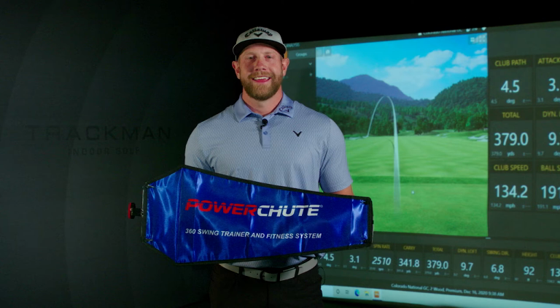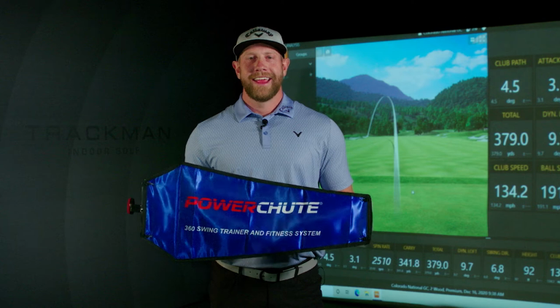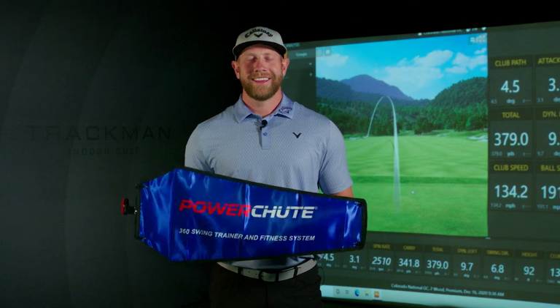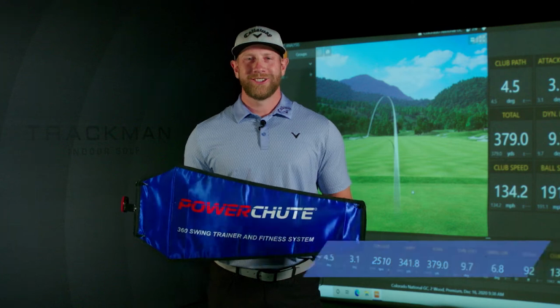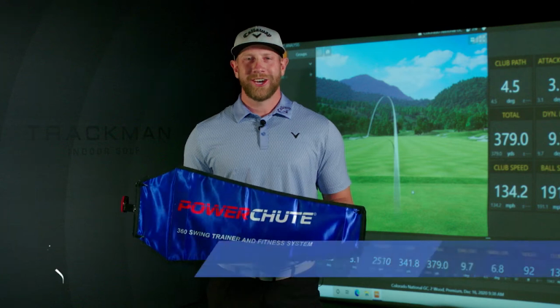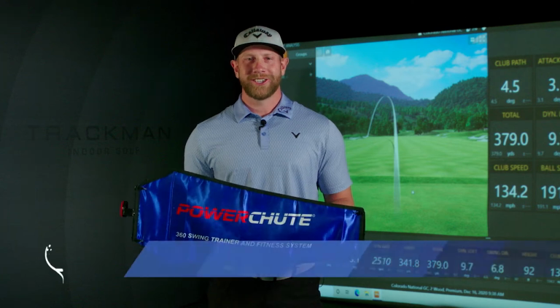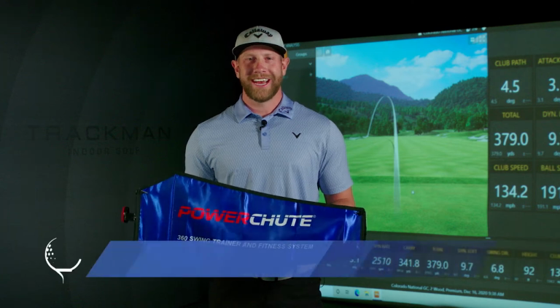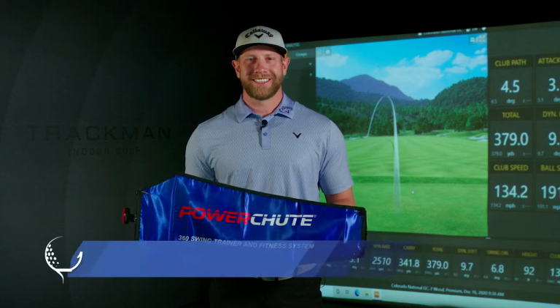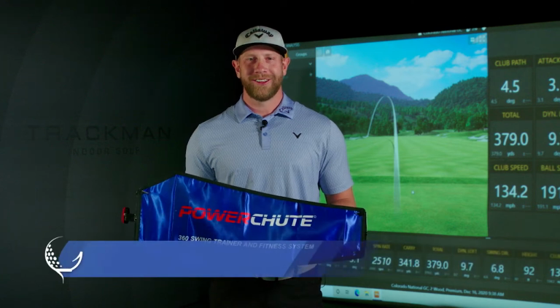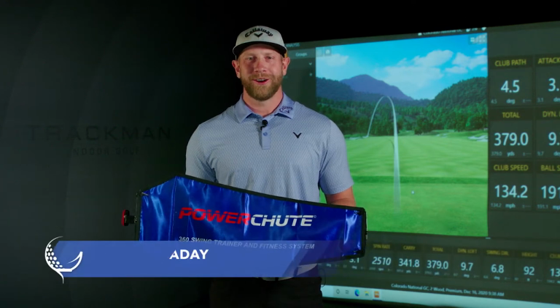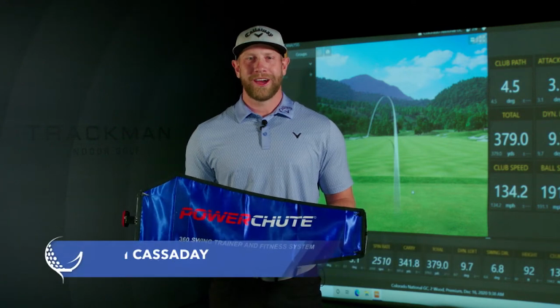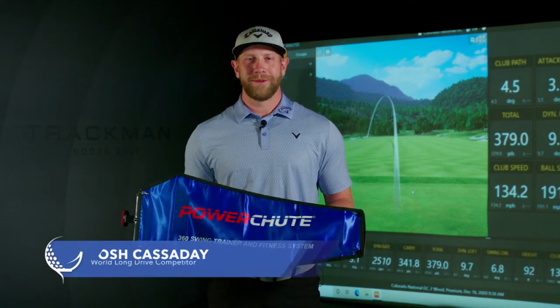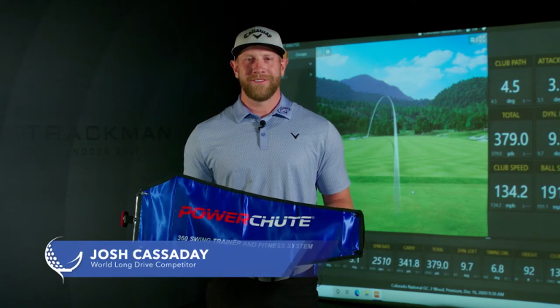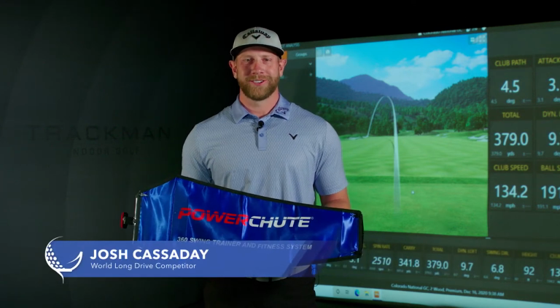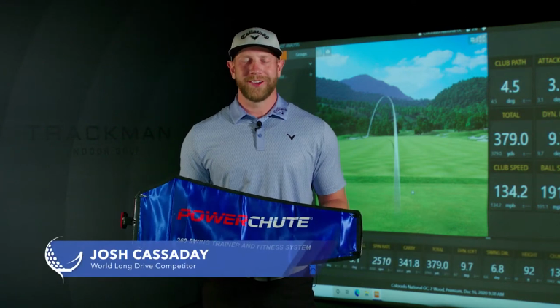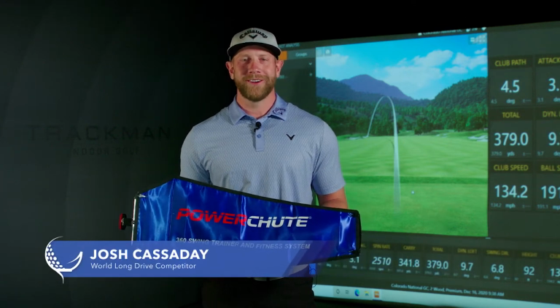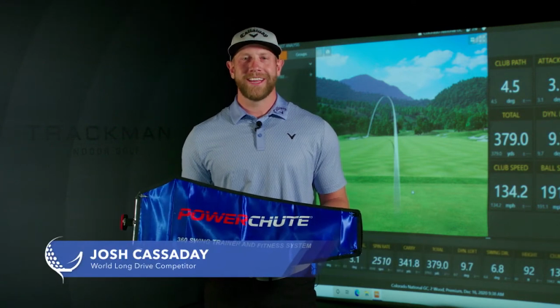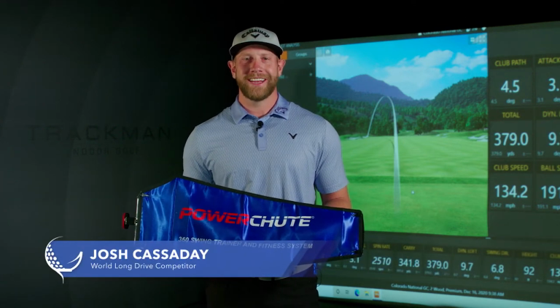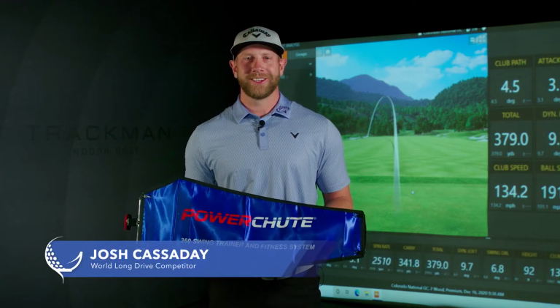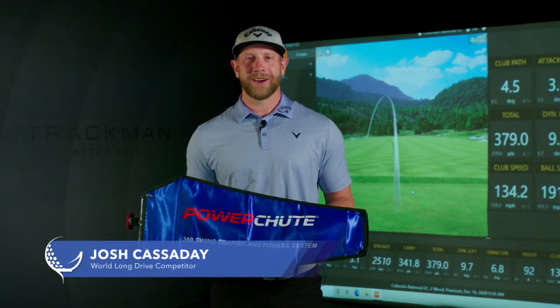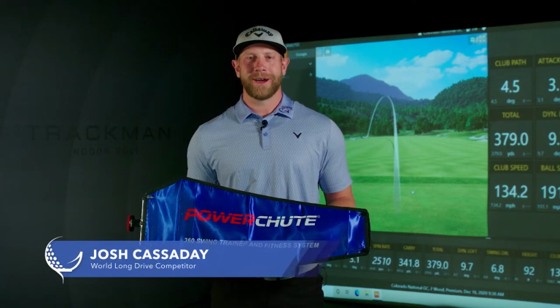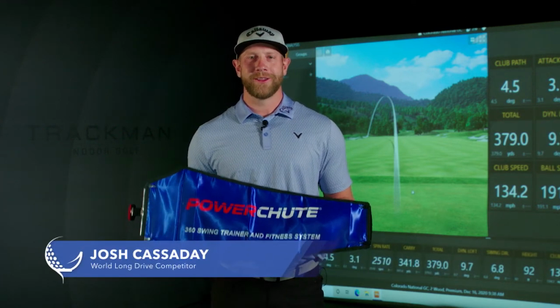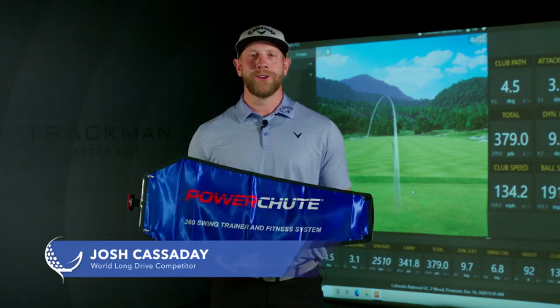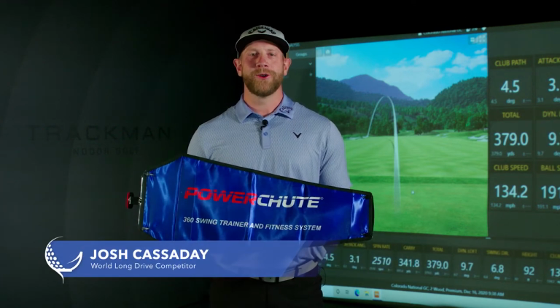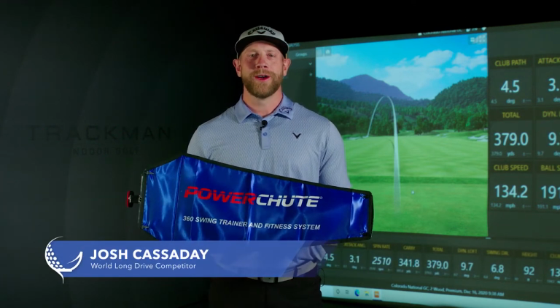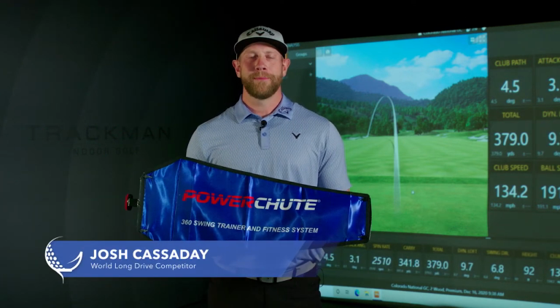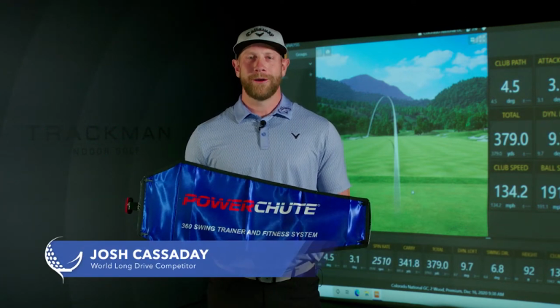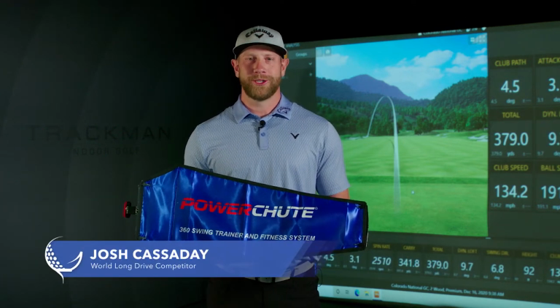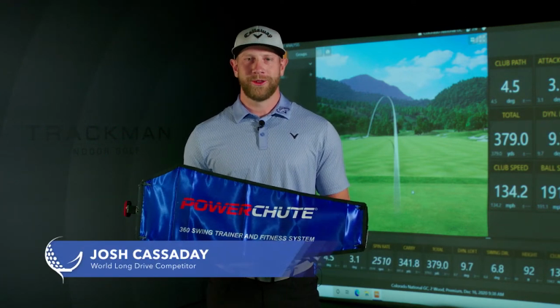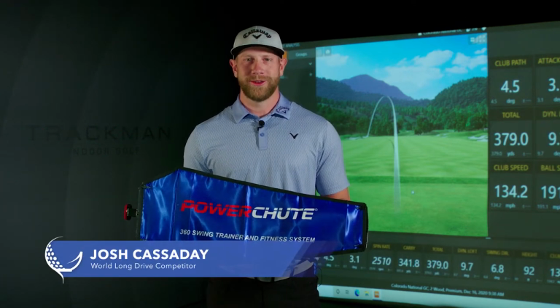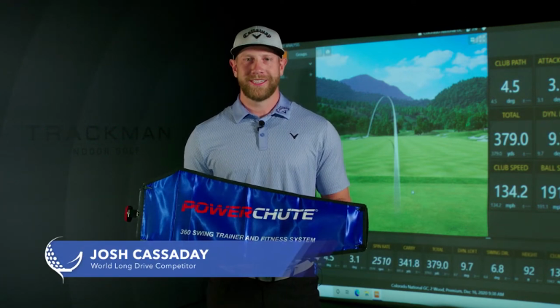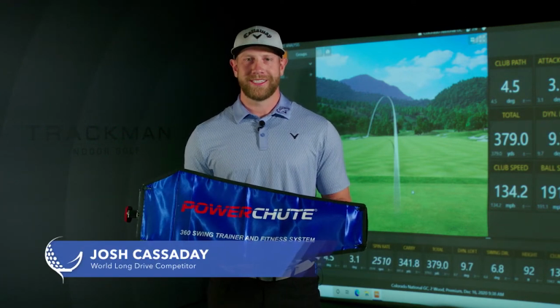Hey, this is Josh Cassidy, Long Drive Professional, here today to talk about the new PowerShoot 360.